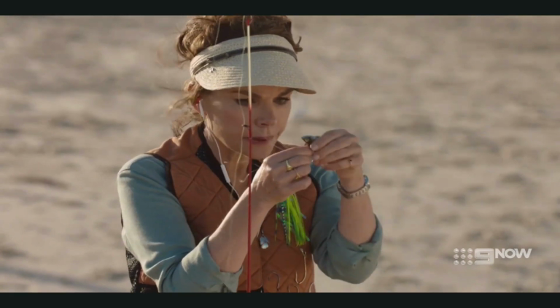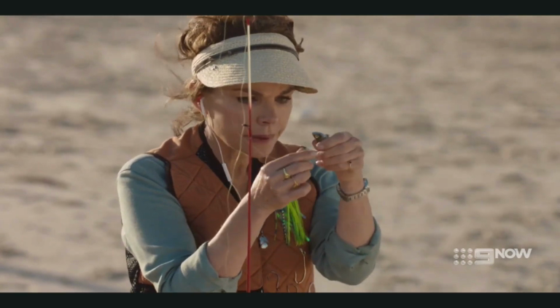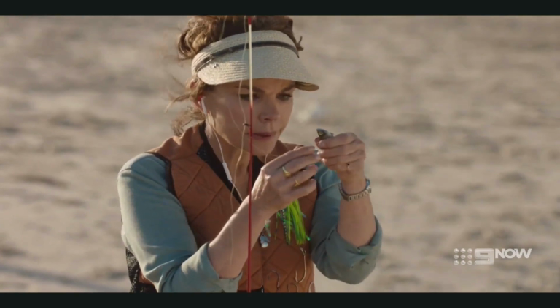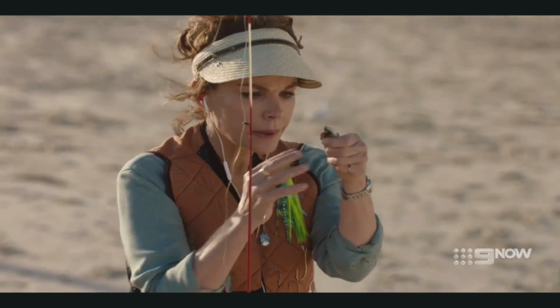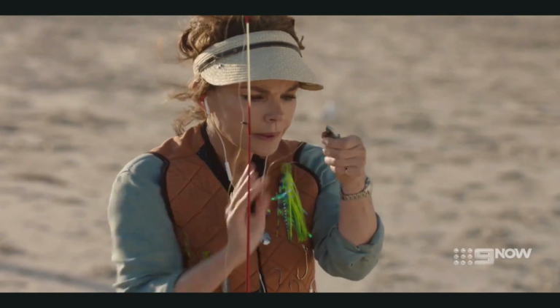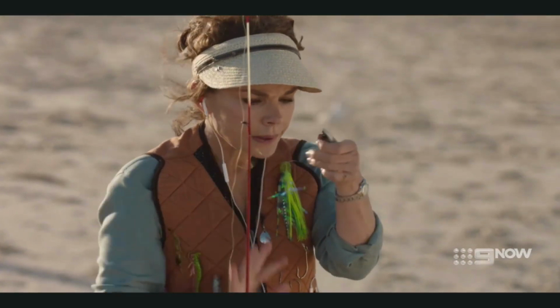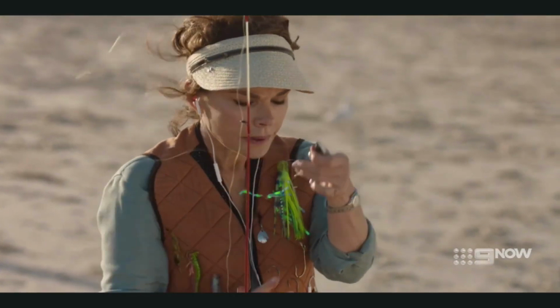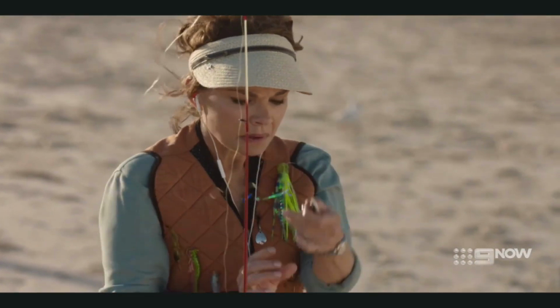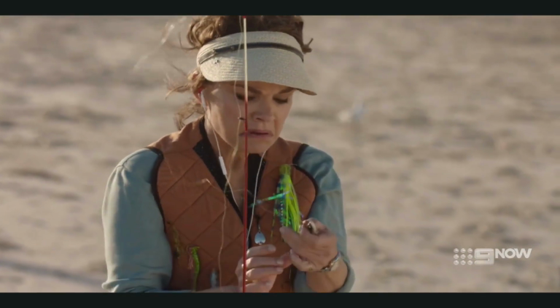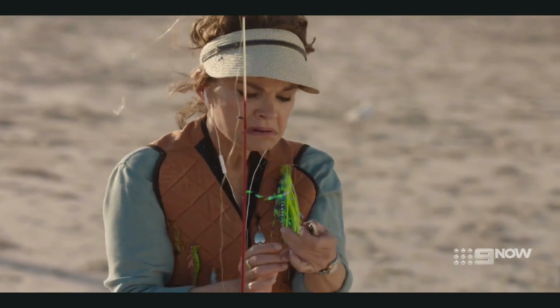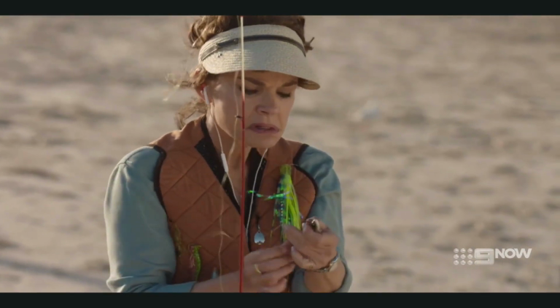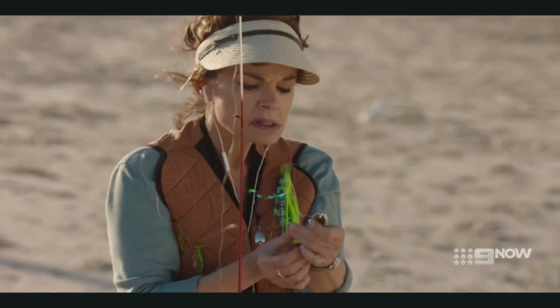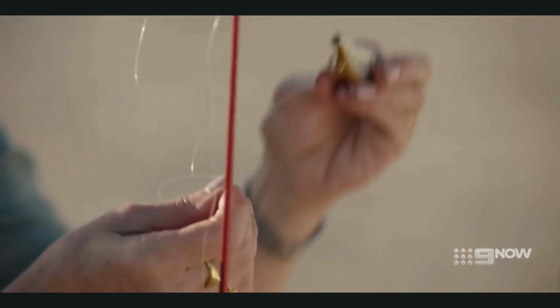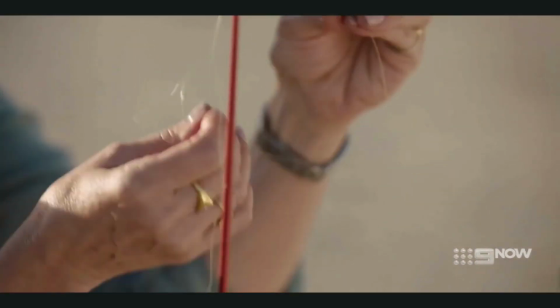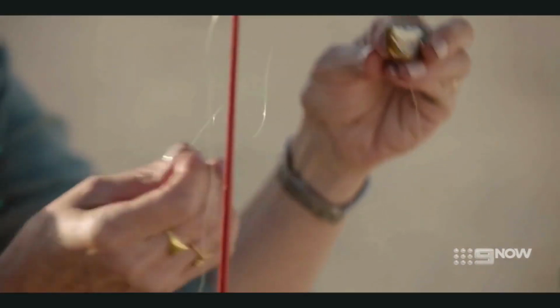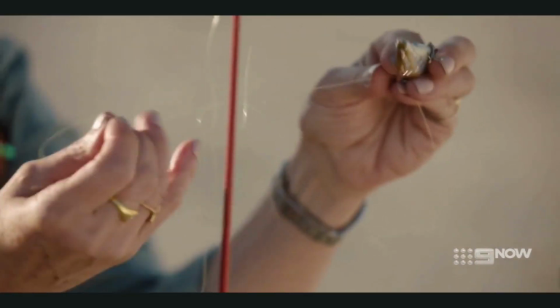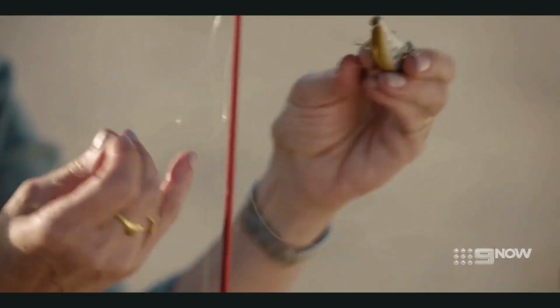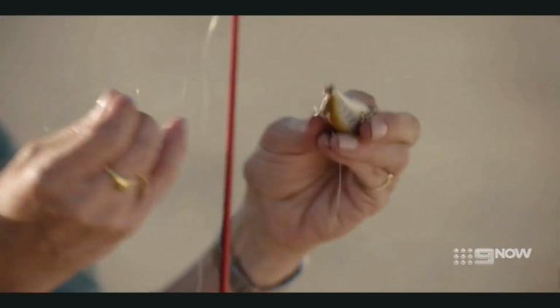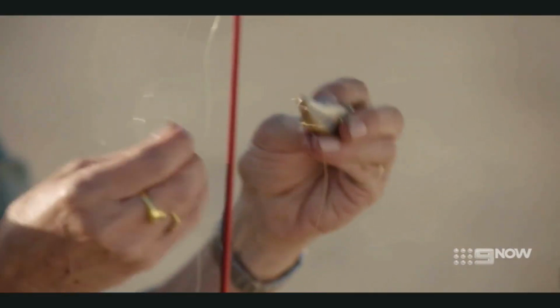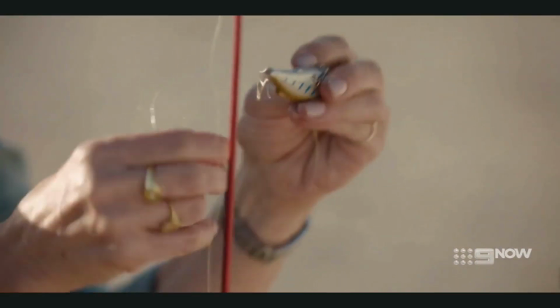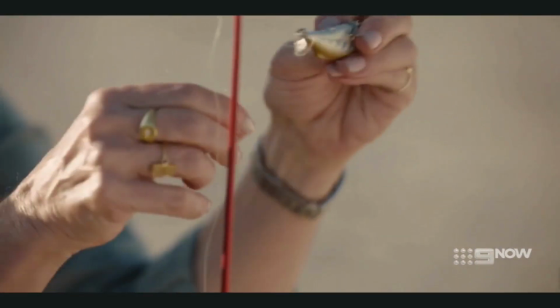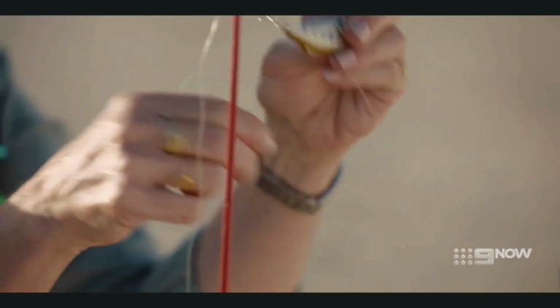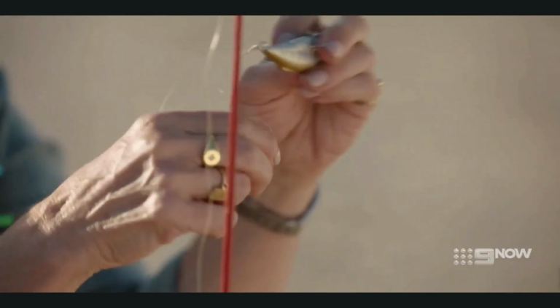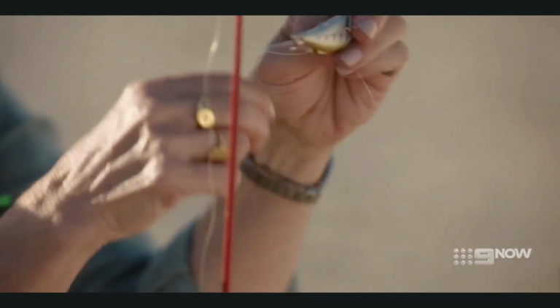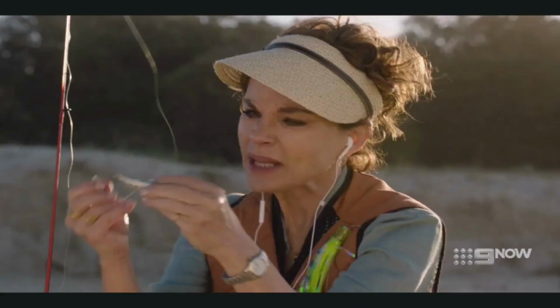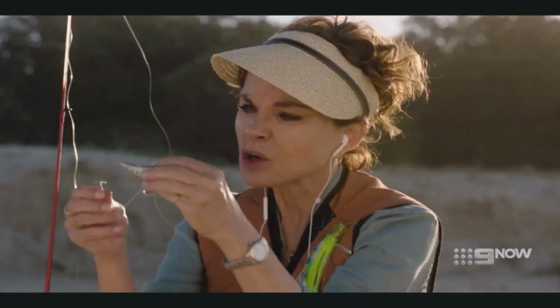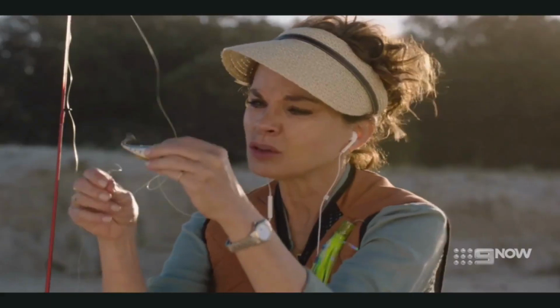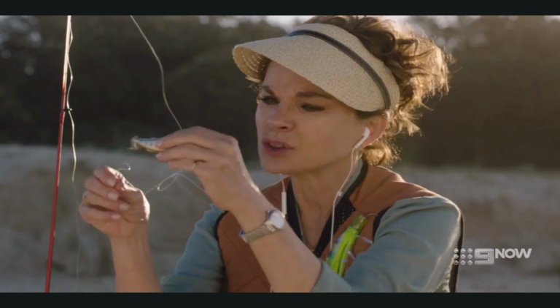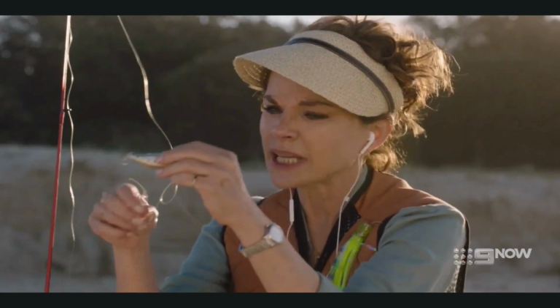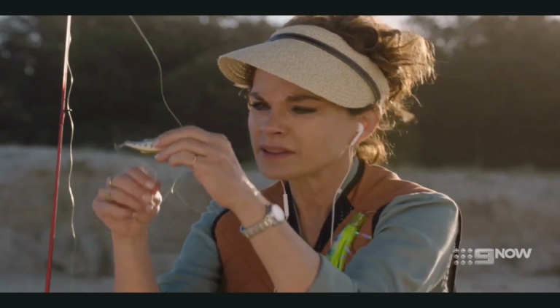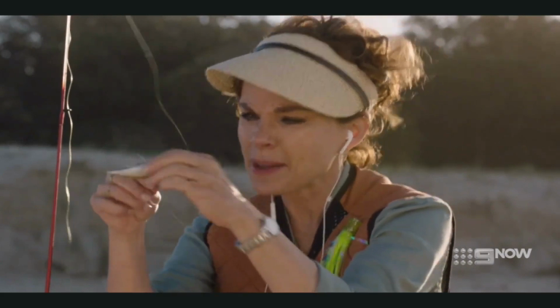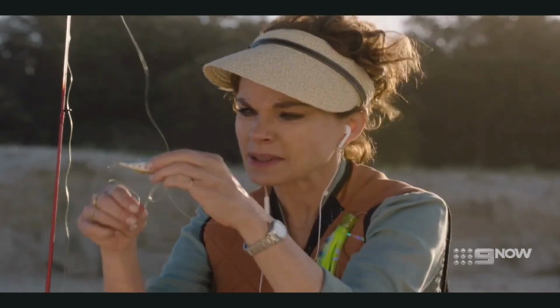Grab the tag end of the loop, twice, three times around. Oh wait — god. Damn it.